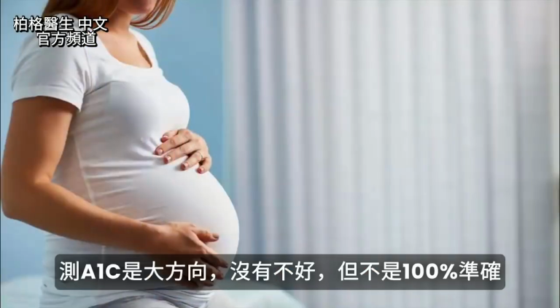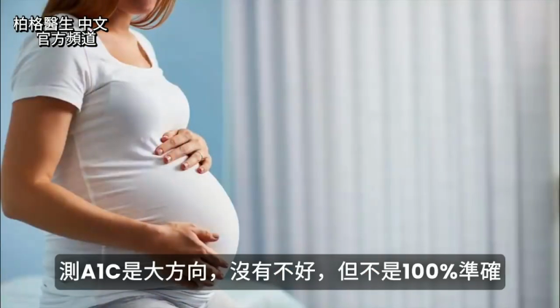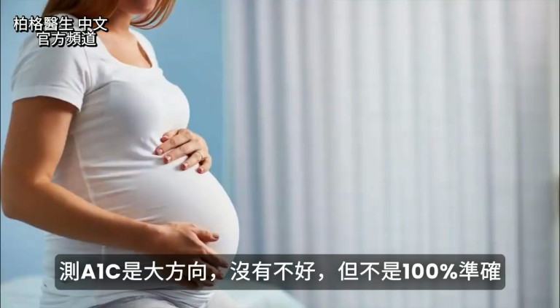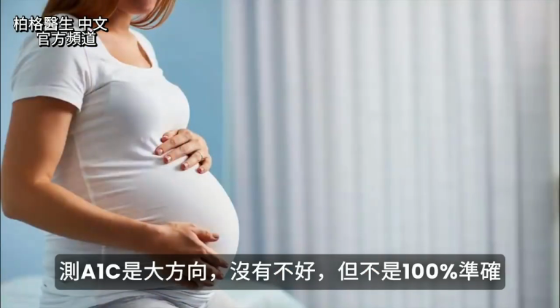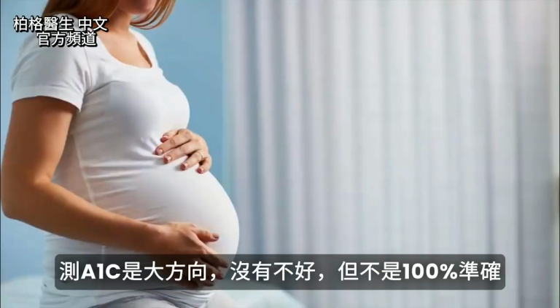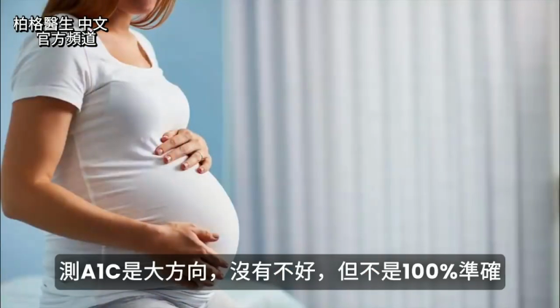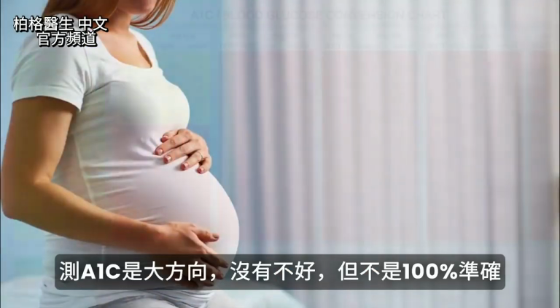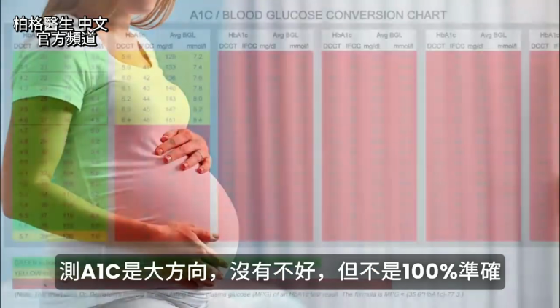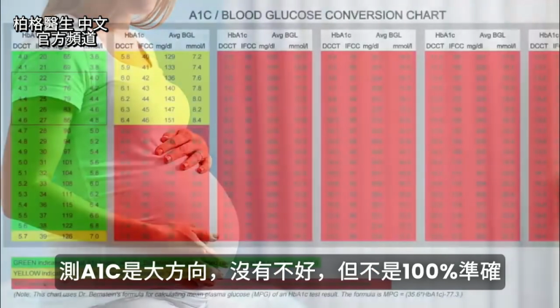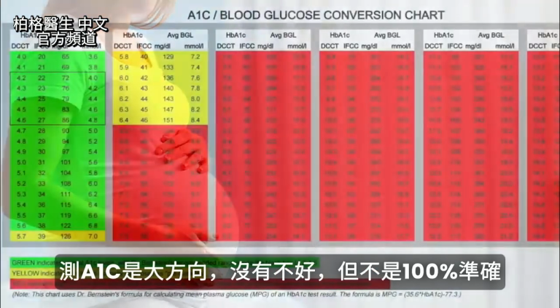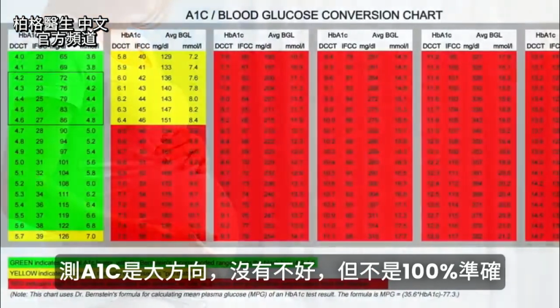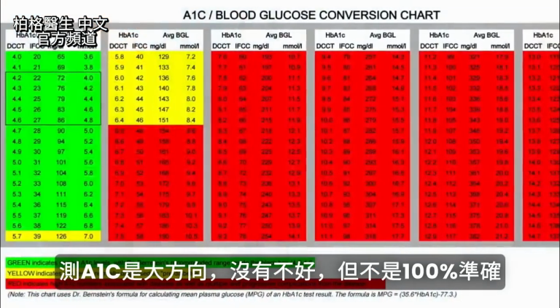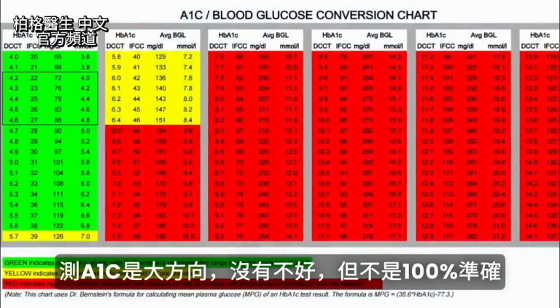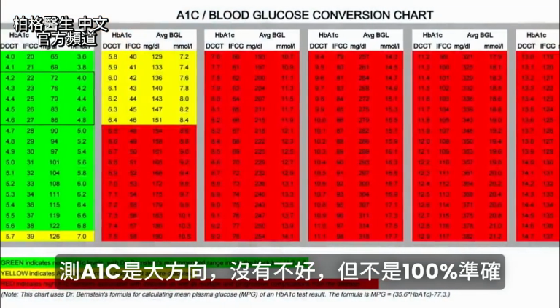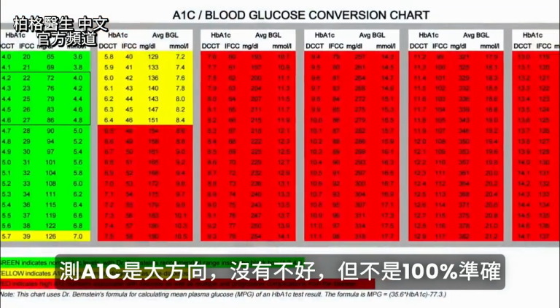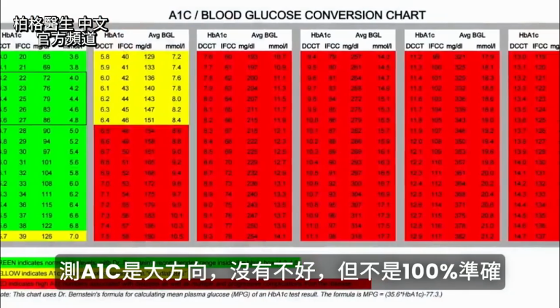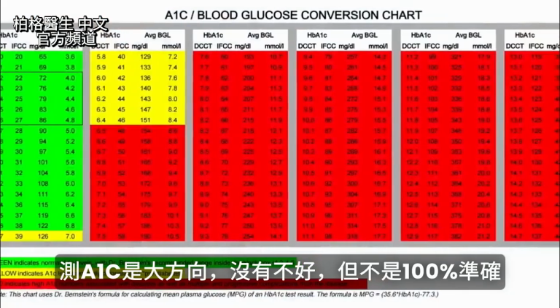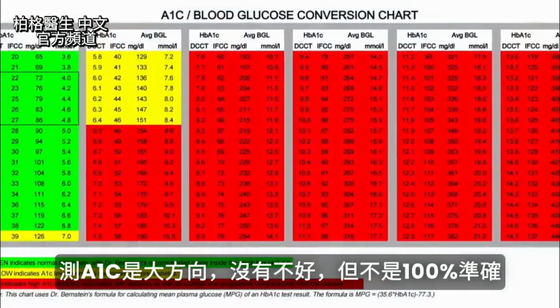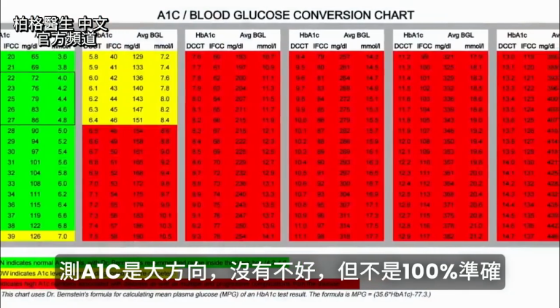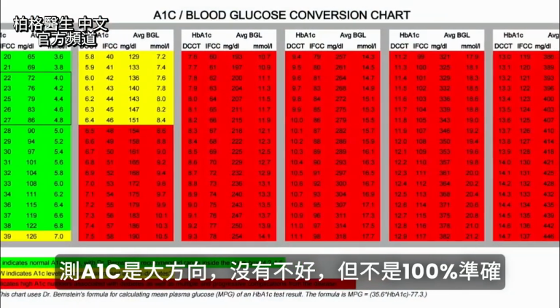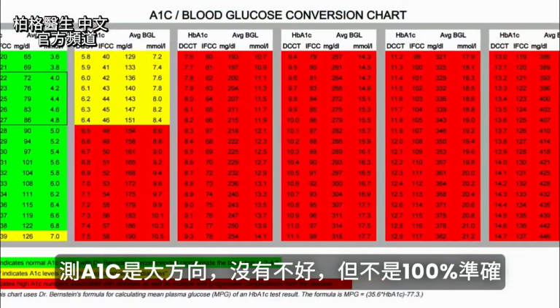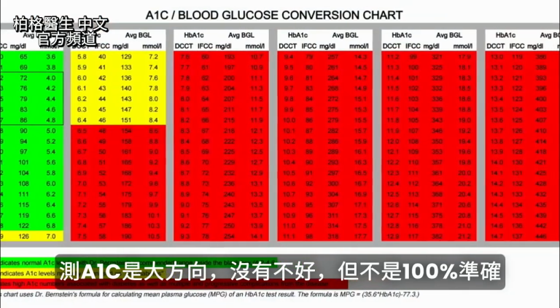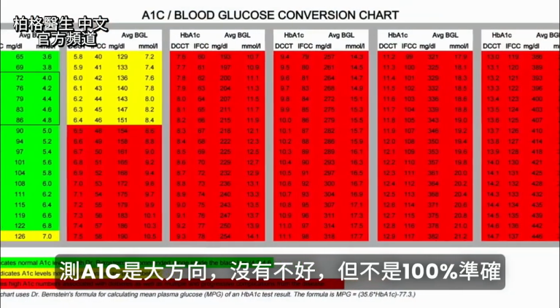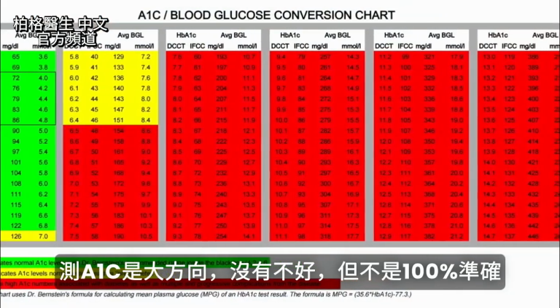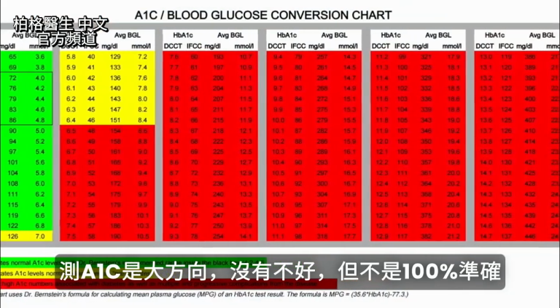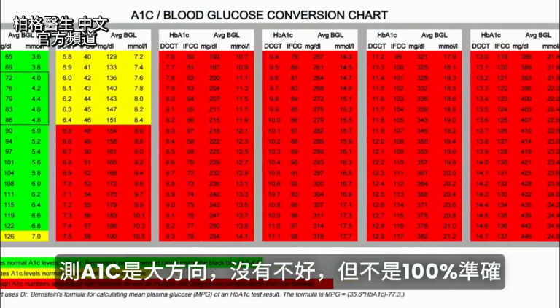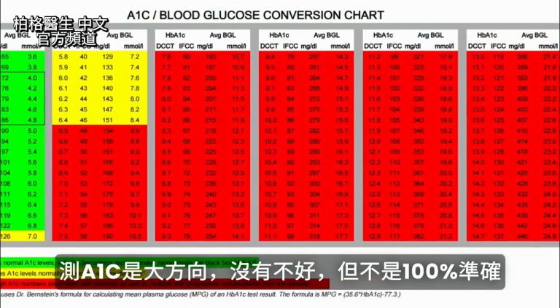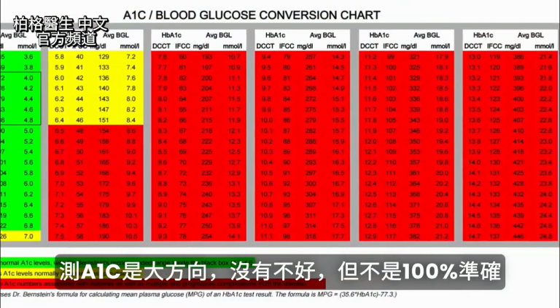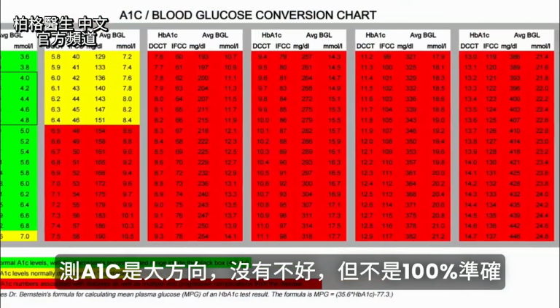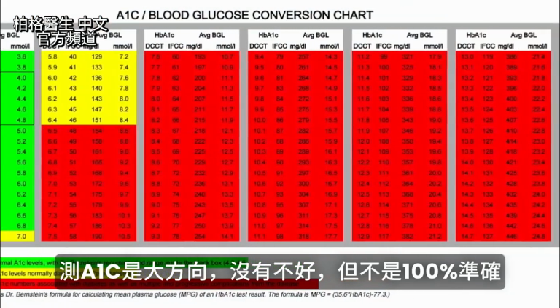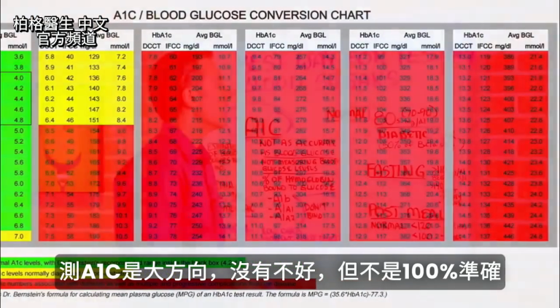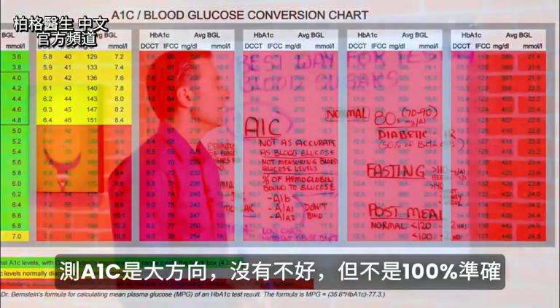So we want to just use A1C as a guideline. It's not a bad test, but realize it's not 100% accurate.